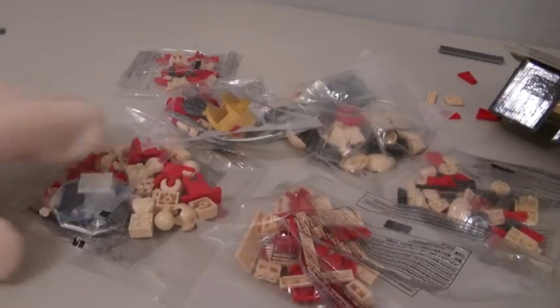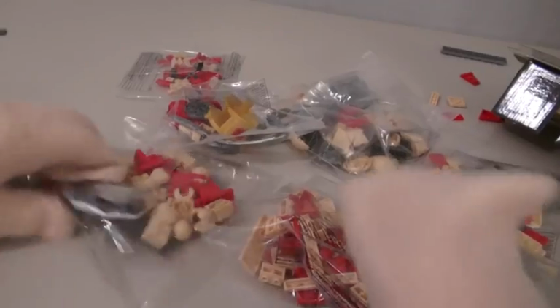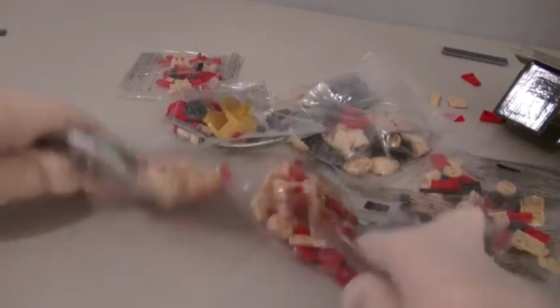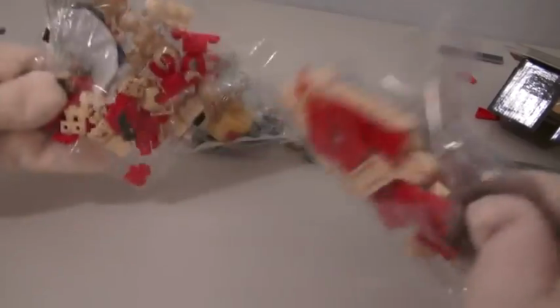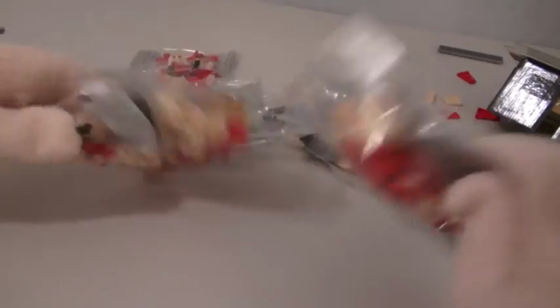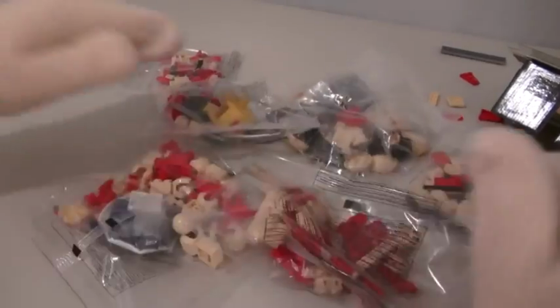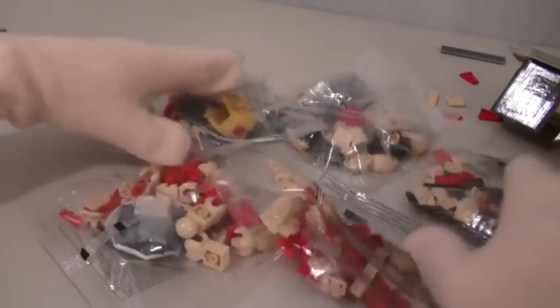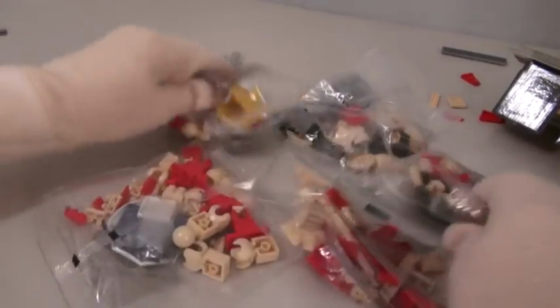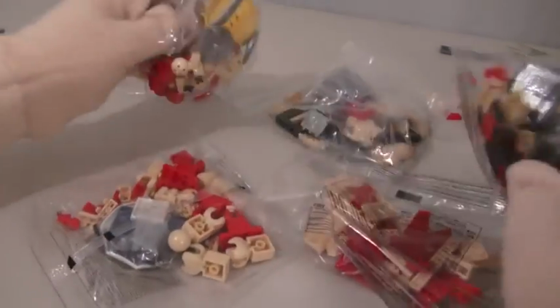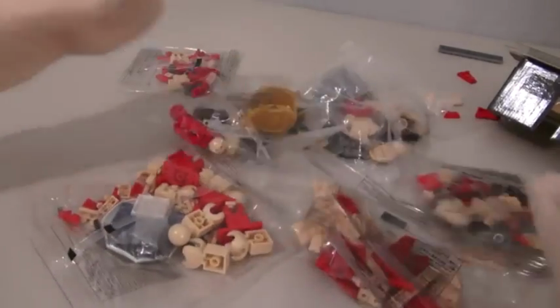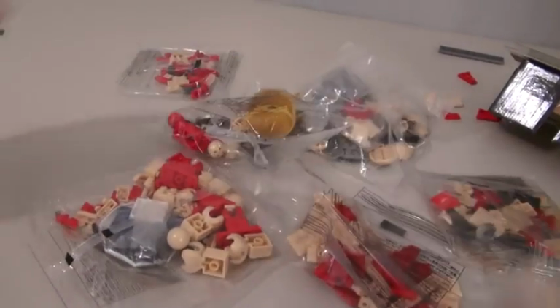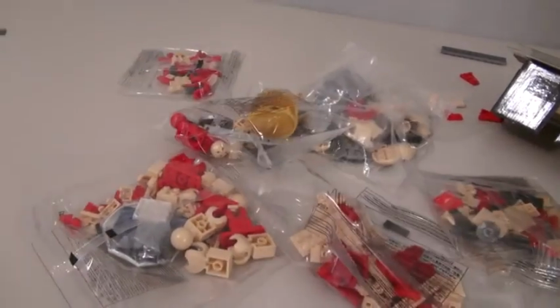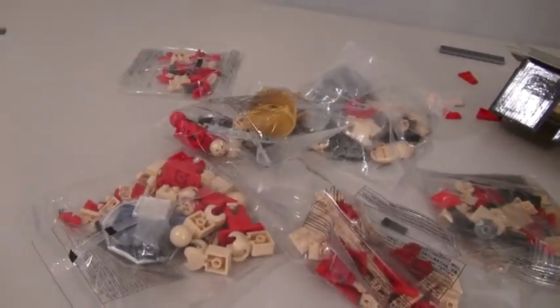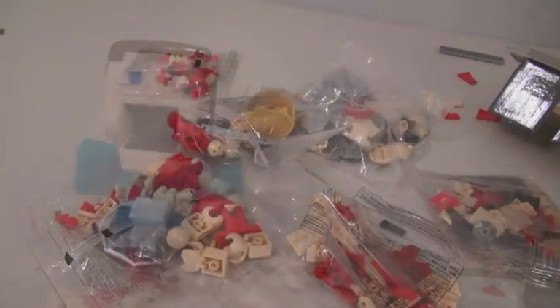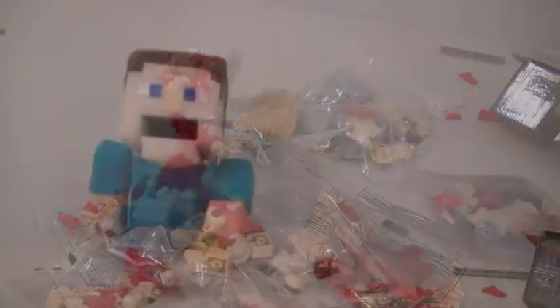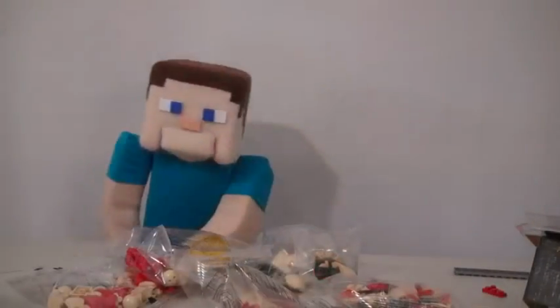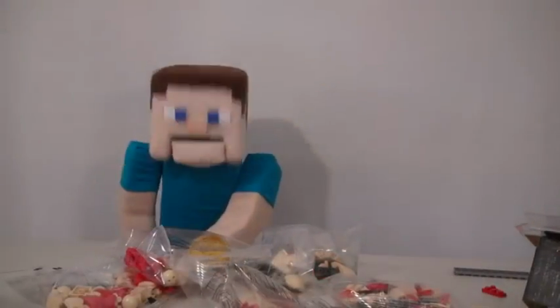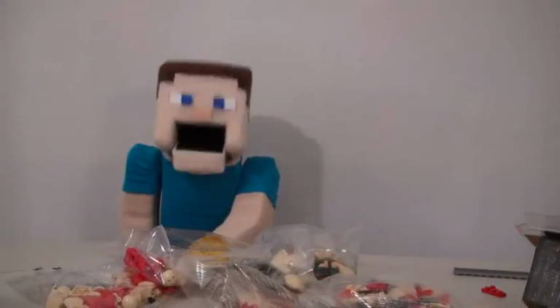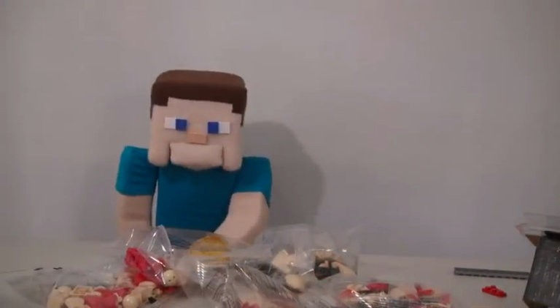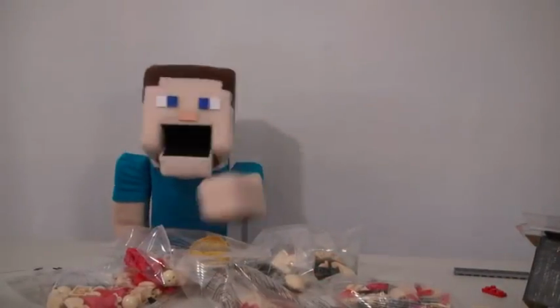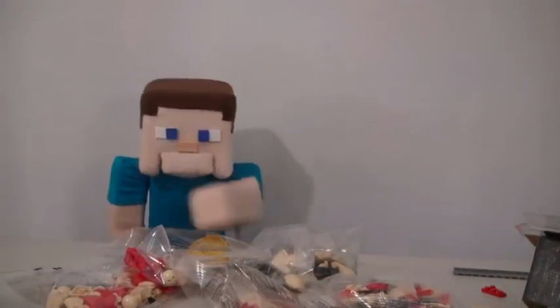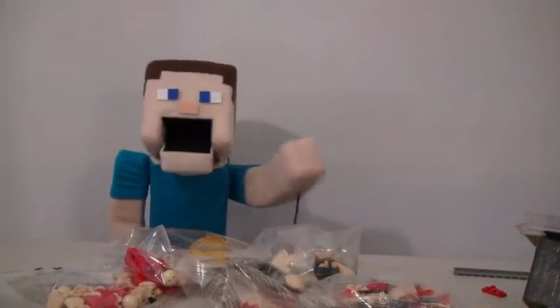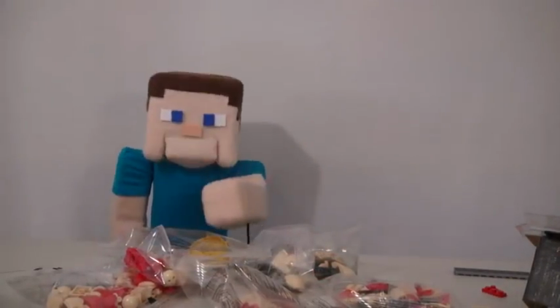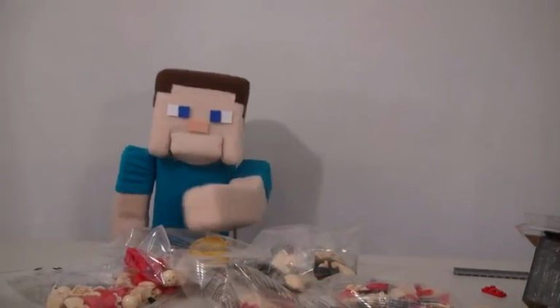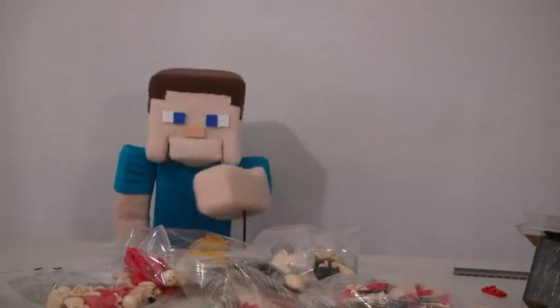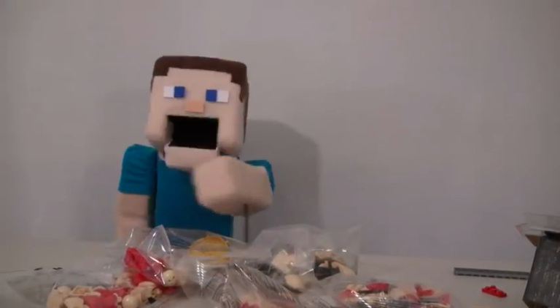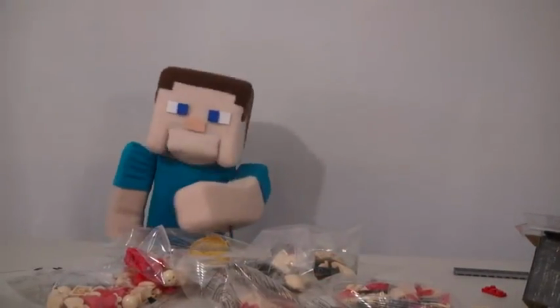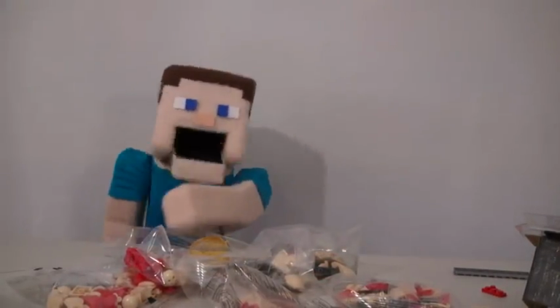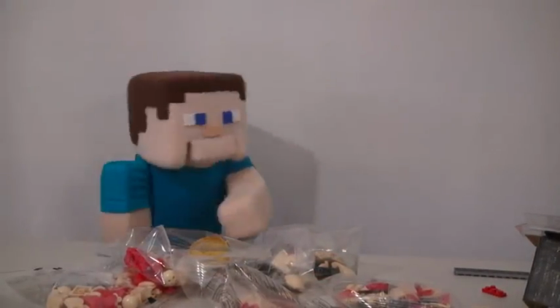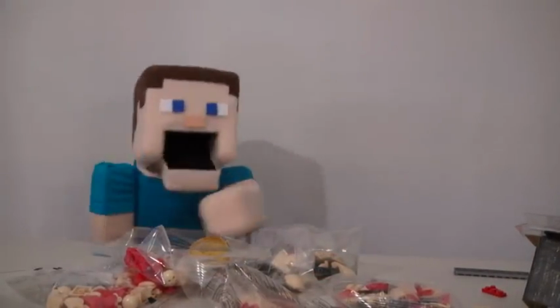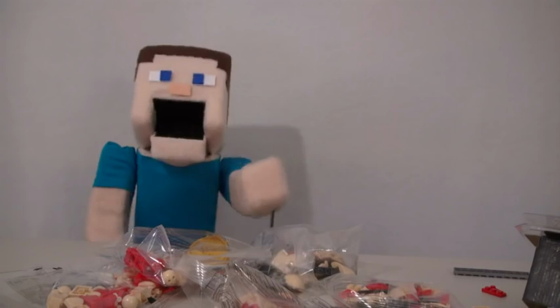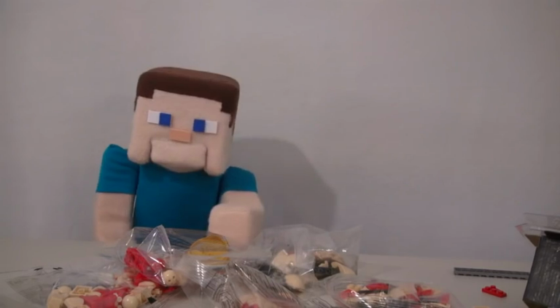Boy, there are a lot of pieces here. Well, it's a good thing I'm a master builder. I'll have this thing done in 15 minutes.